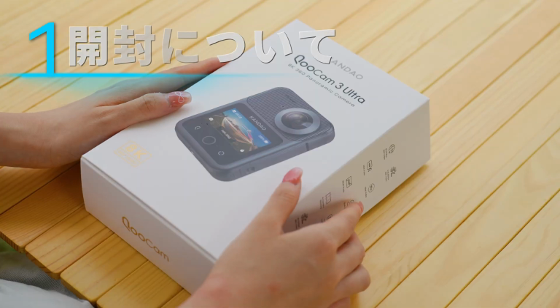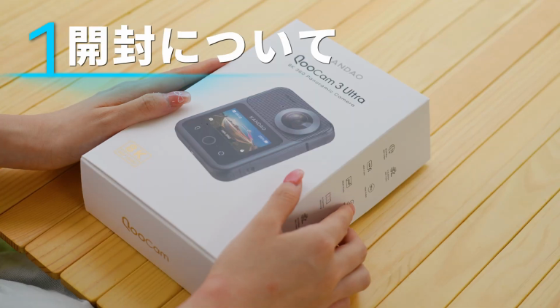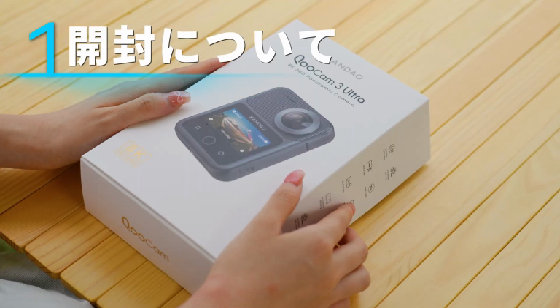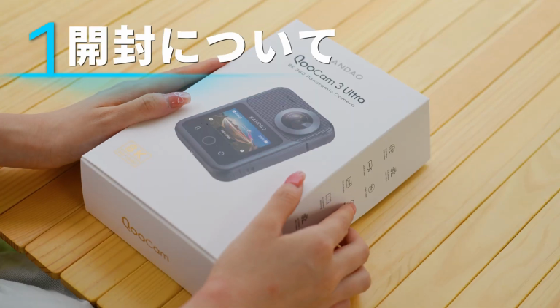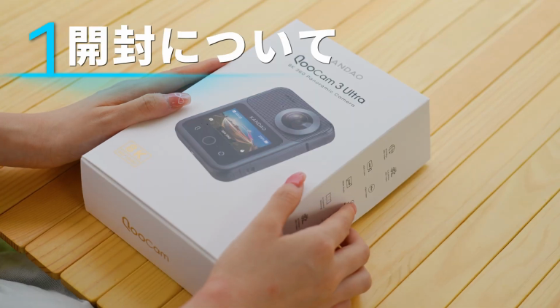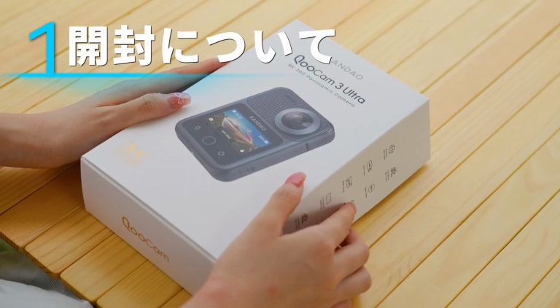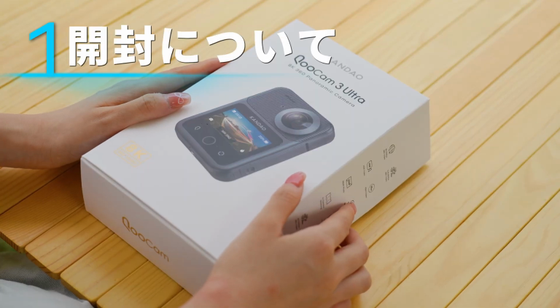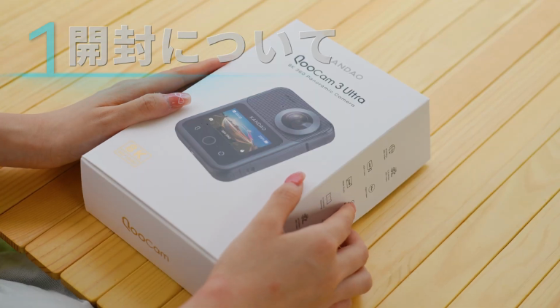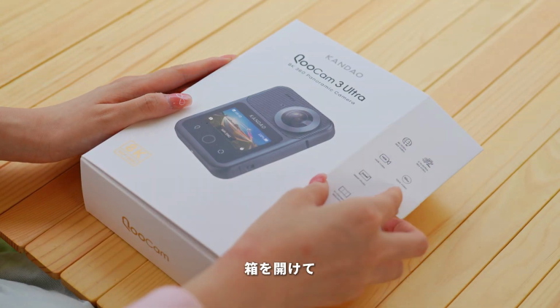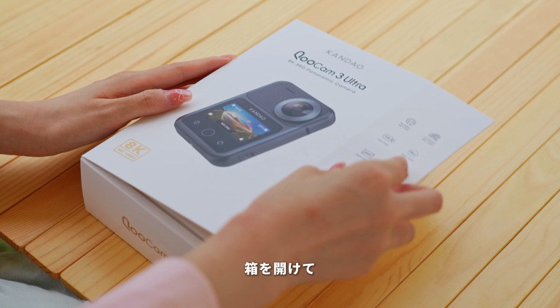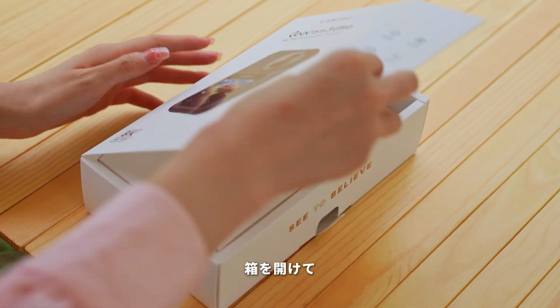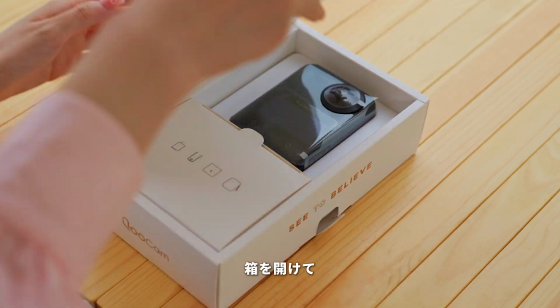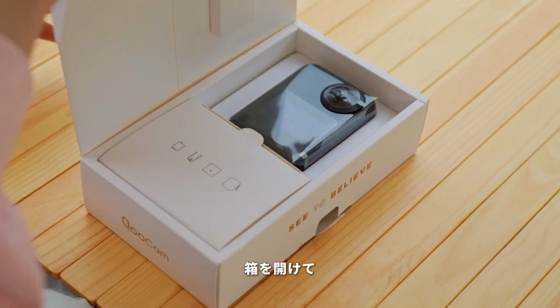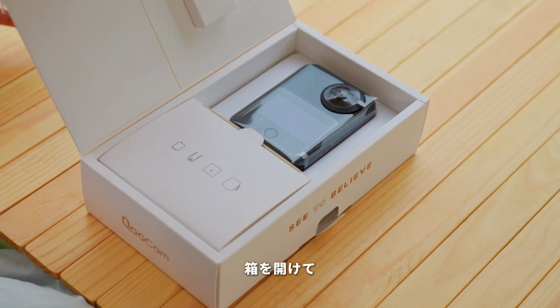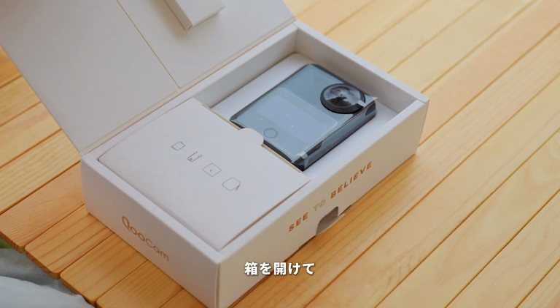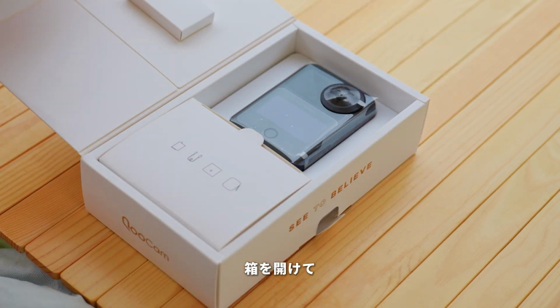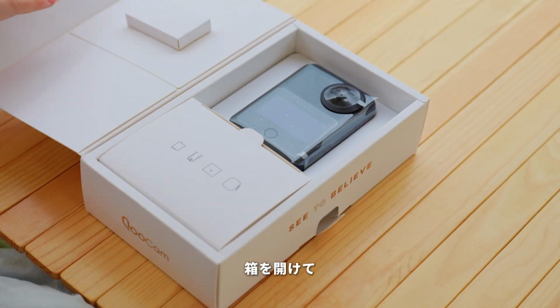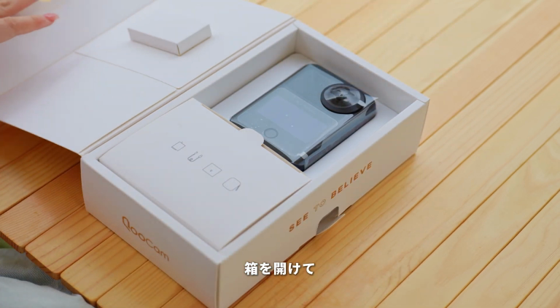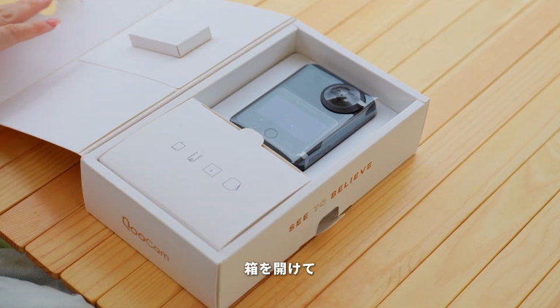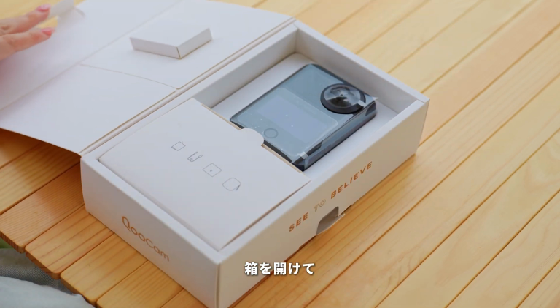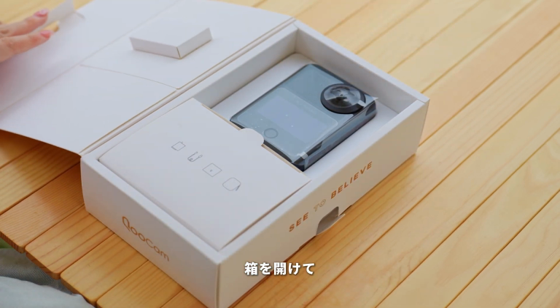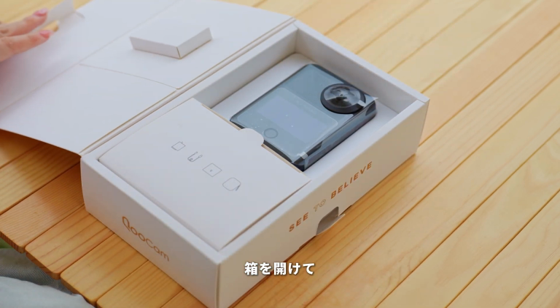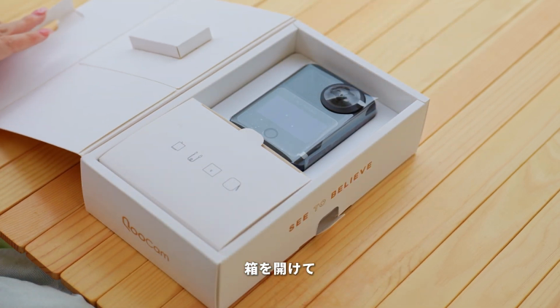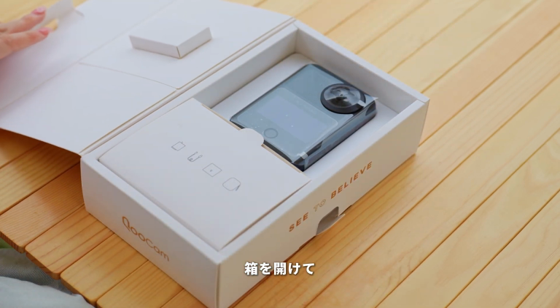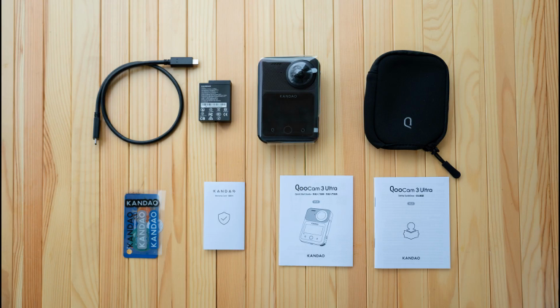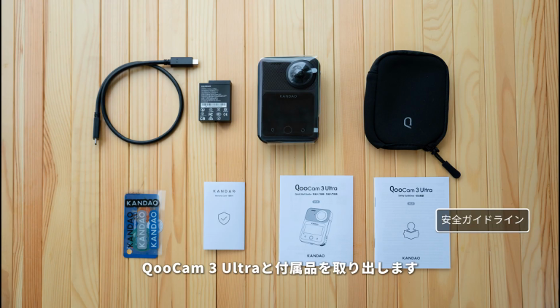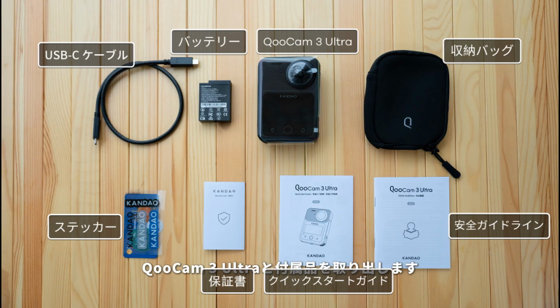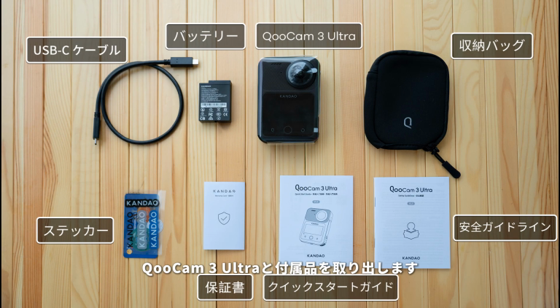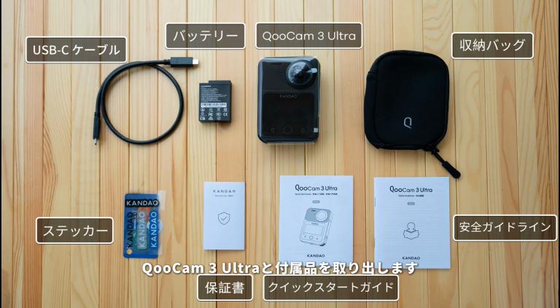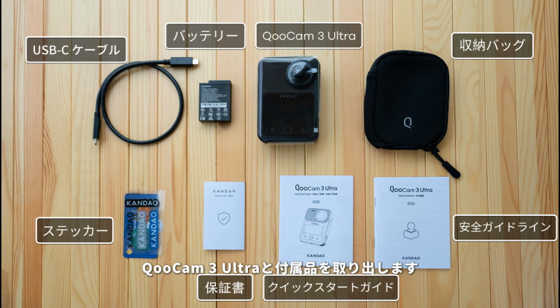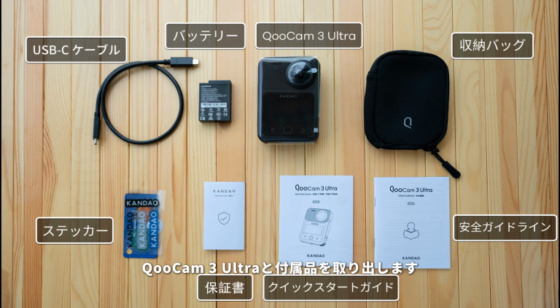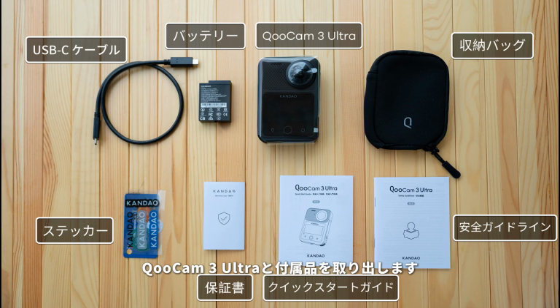Unboxing. Open the box and take out the Qoocam 3 Ultra and its accessories. Here's what you will find.